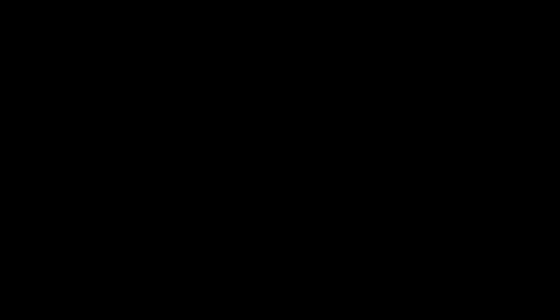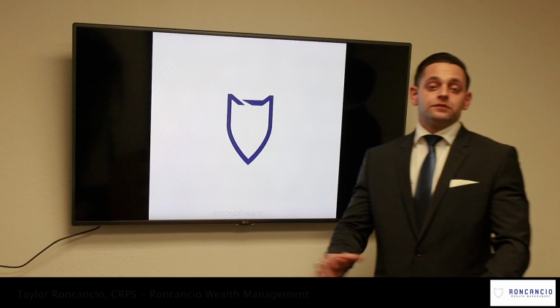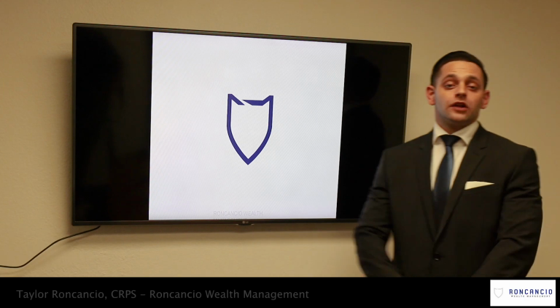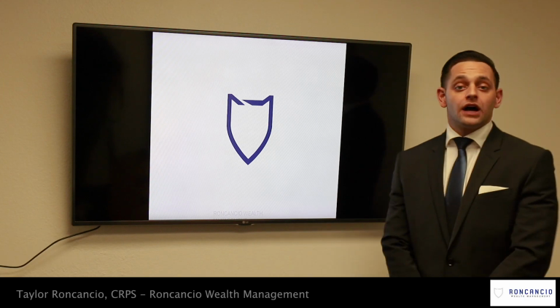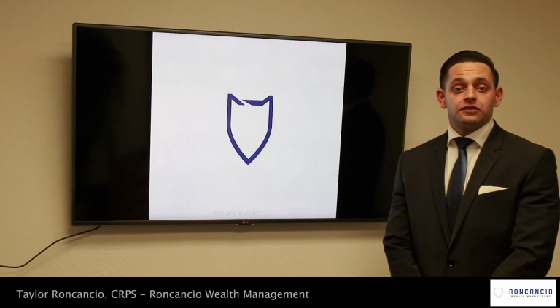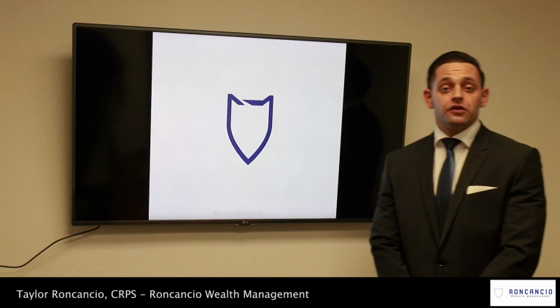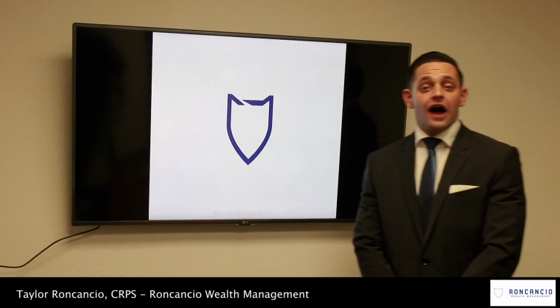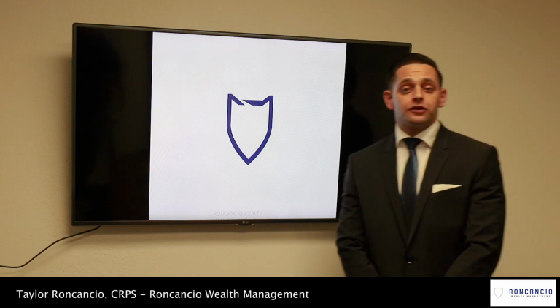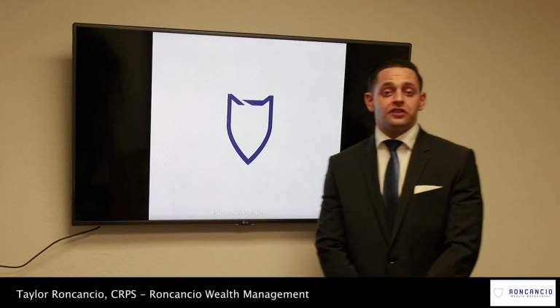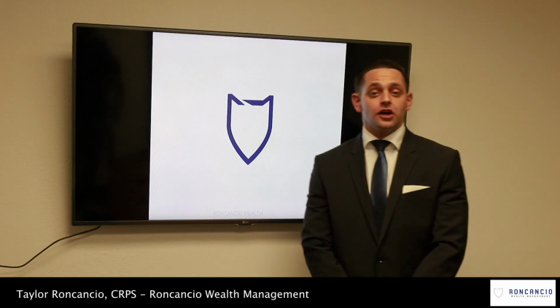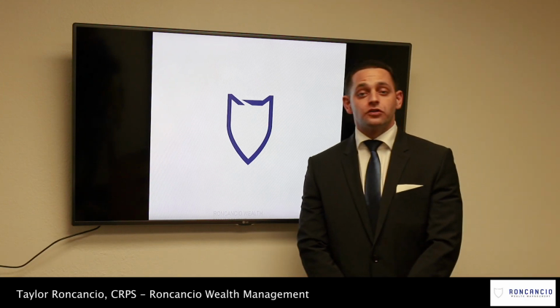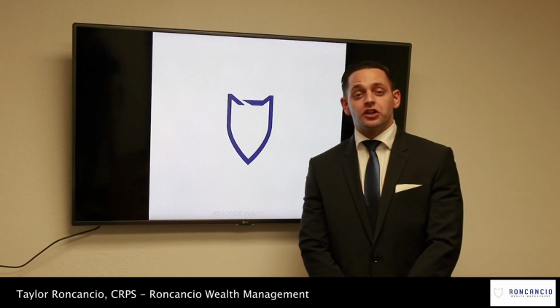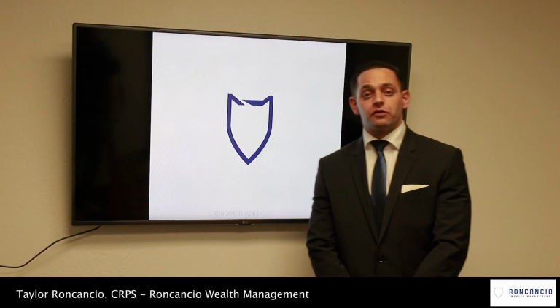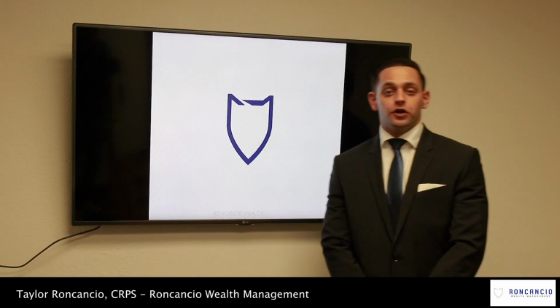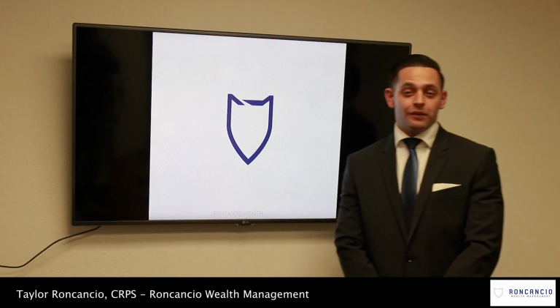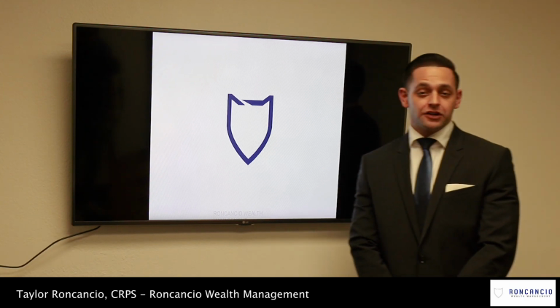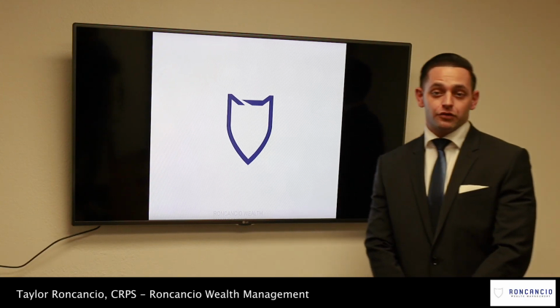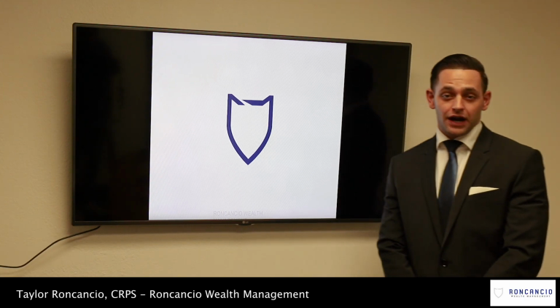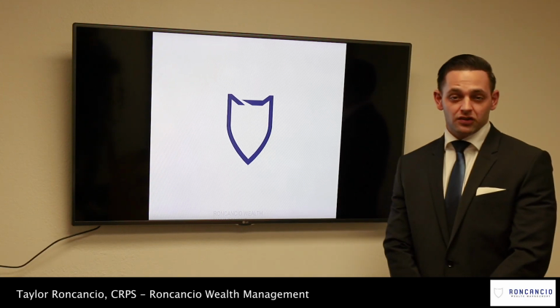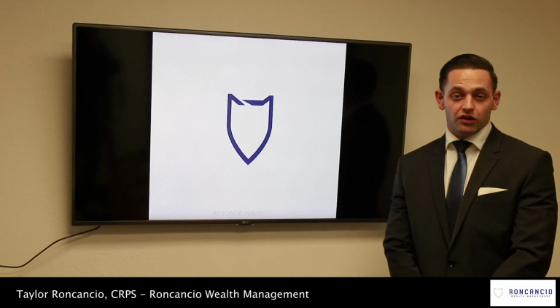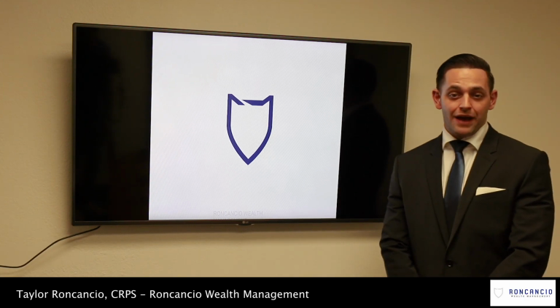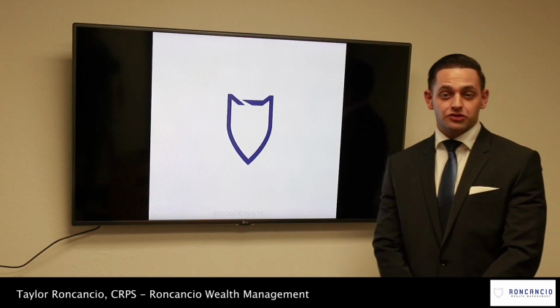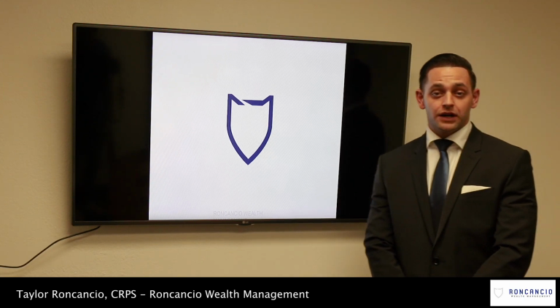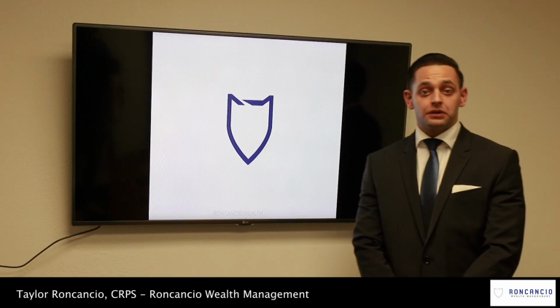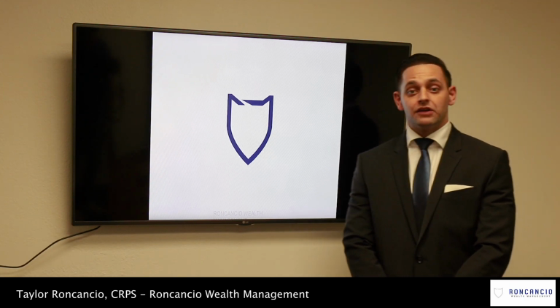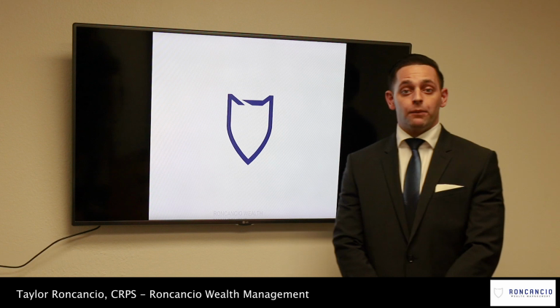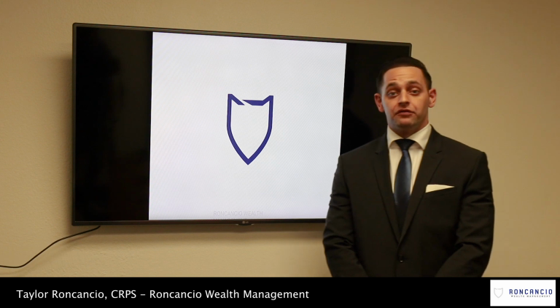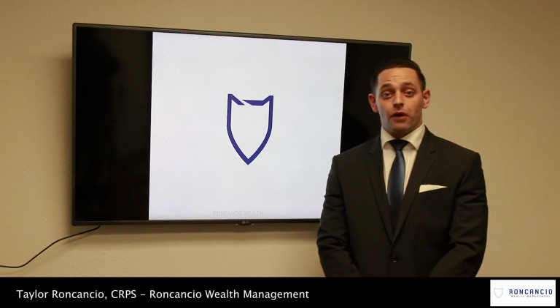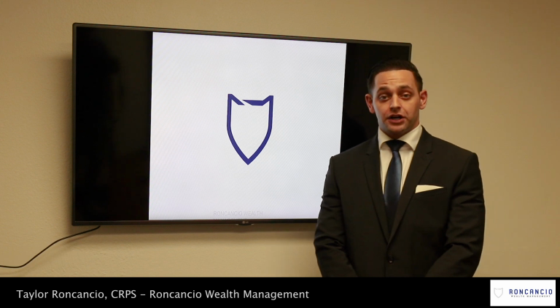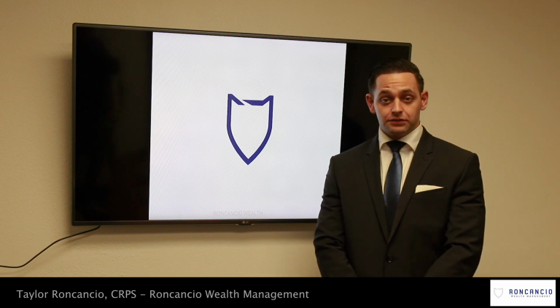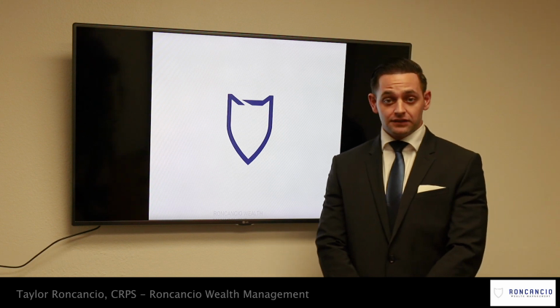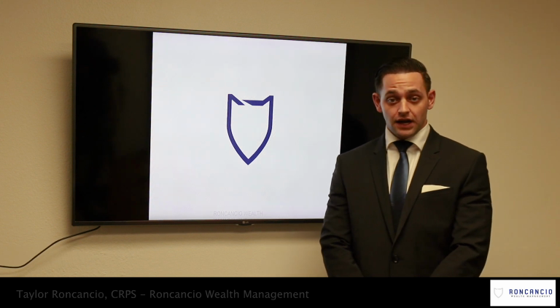I'm Taylor Ronconcio, Founder, CEO, and Senior Portfolio Manager of Ronconcio Wealth Management. I'm giving our monthly market update today.